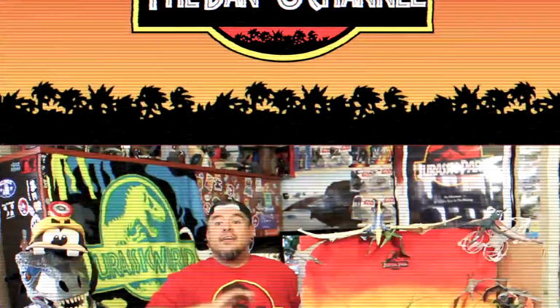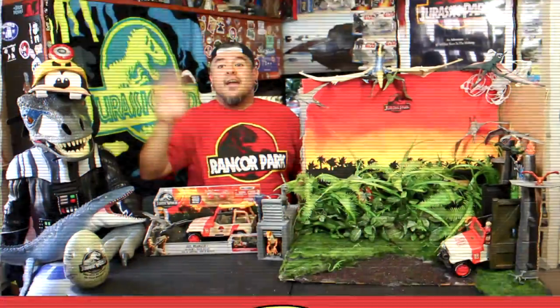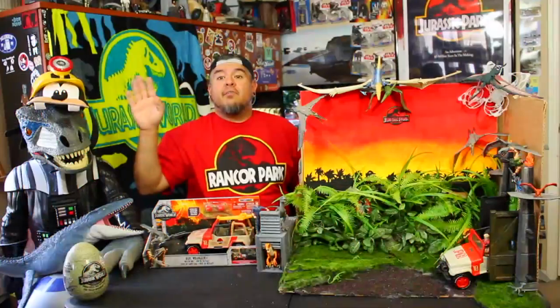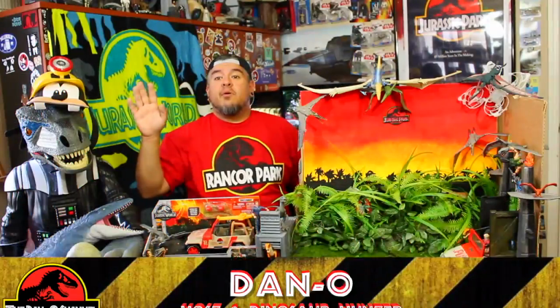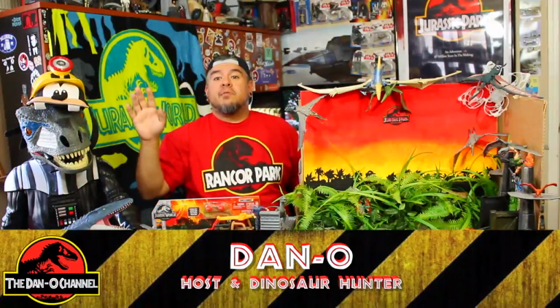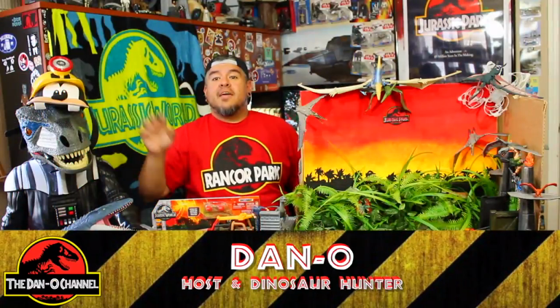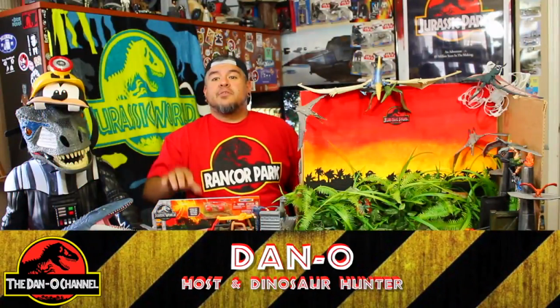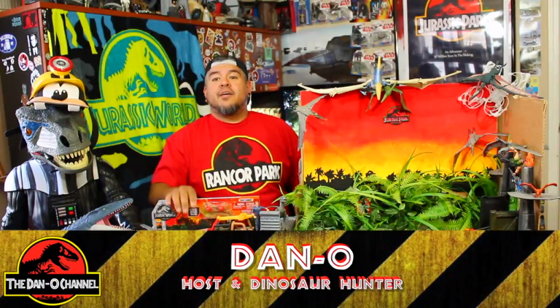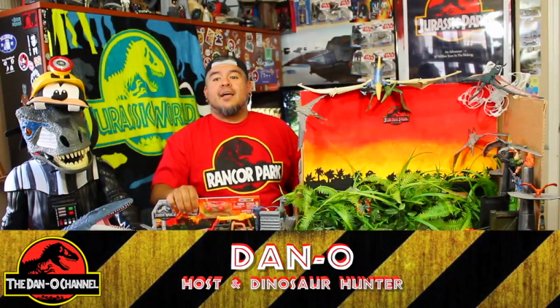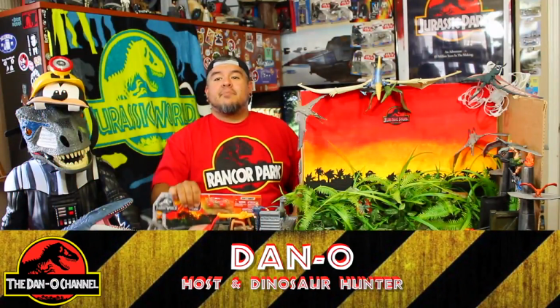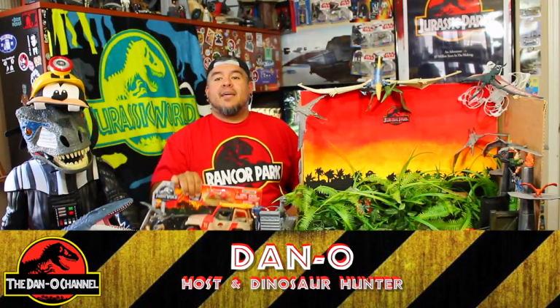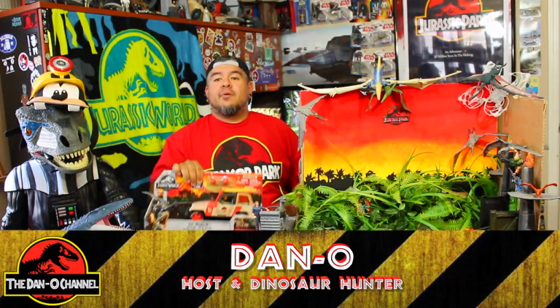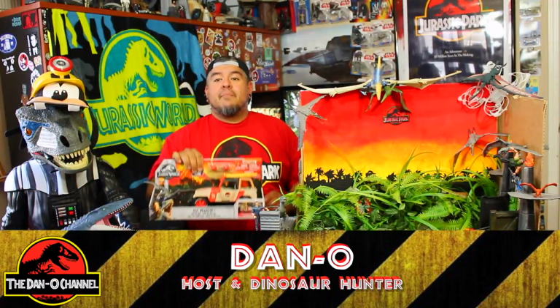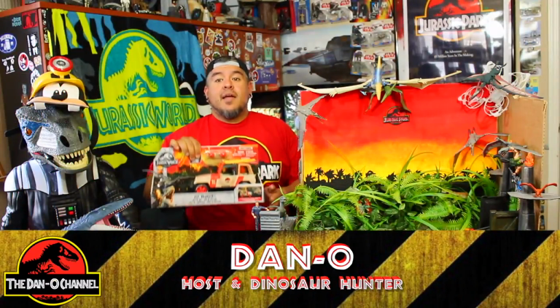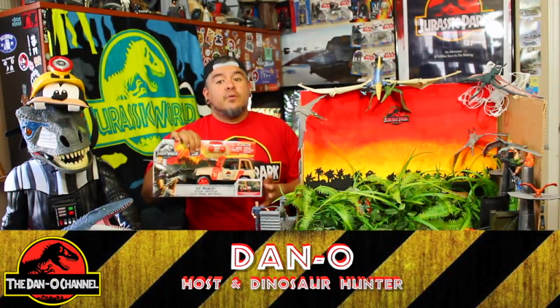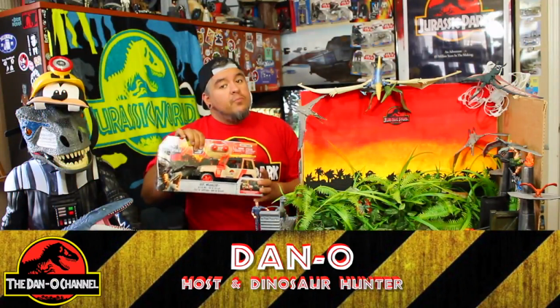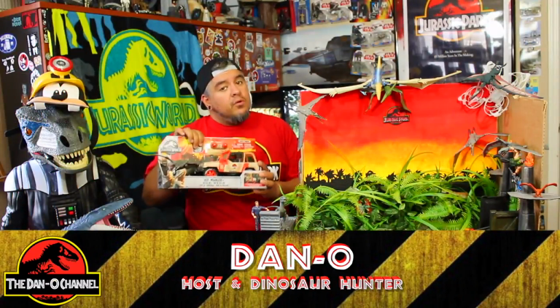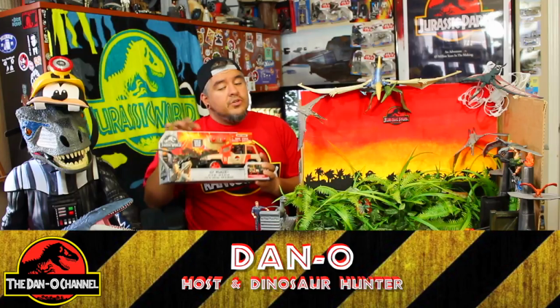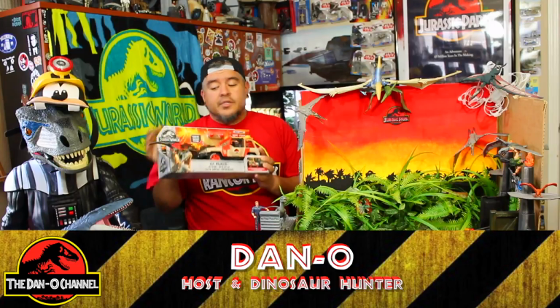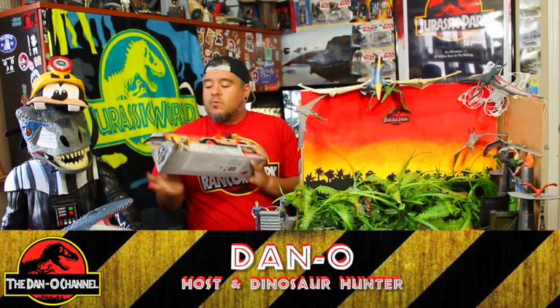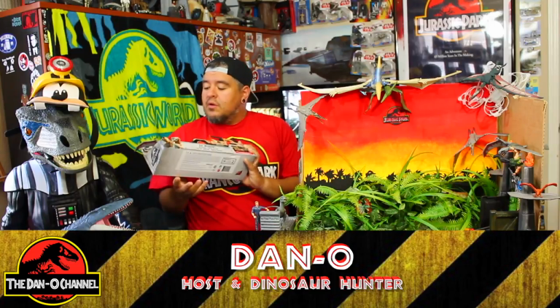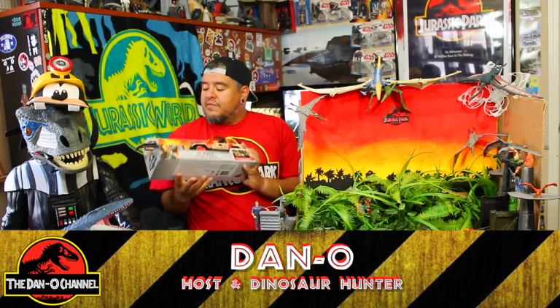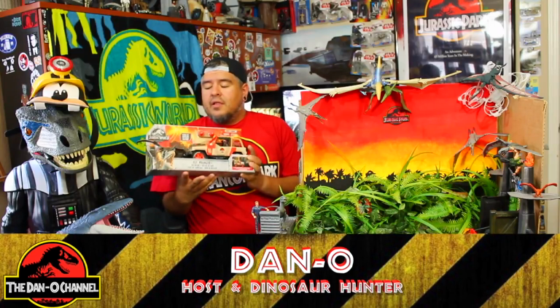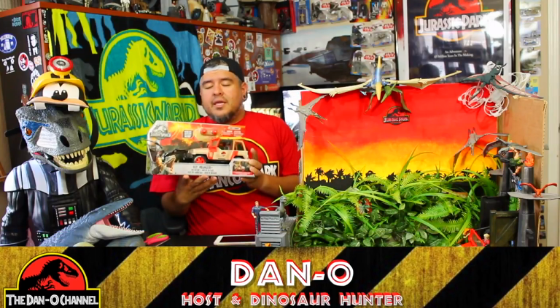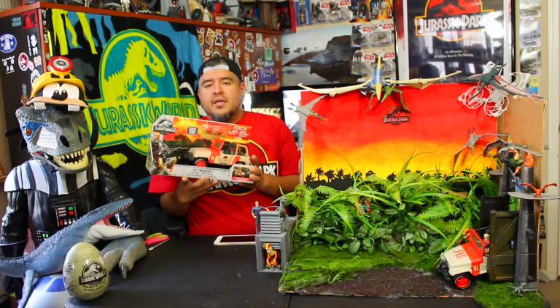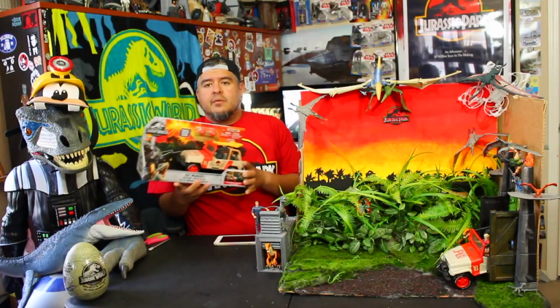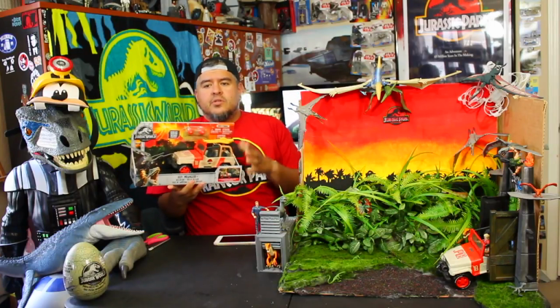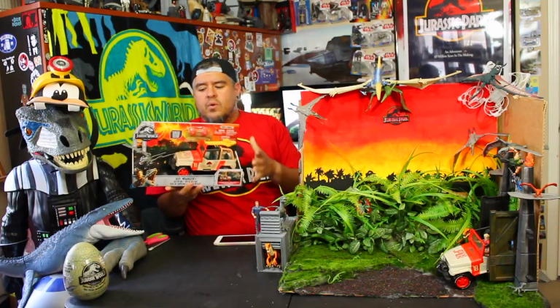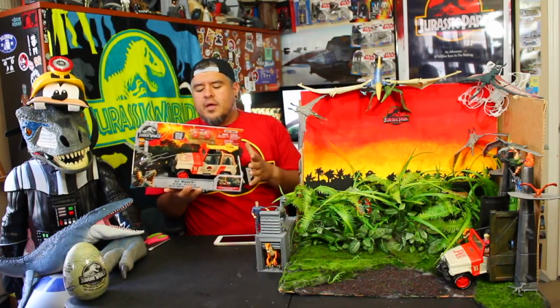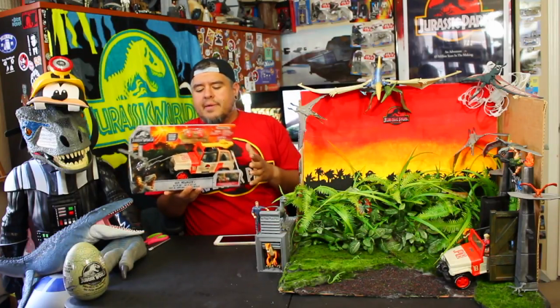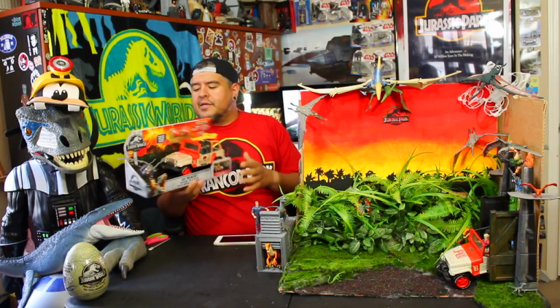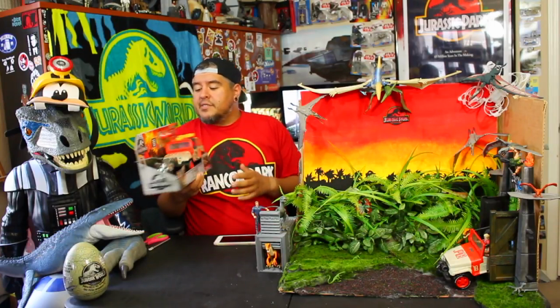Hey everybody, welcome to the Dano channel. I'm Dano and I'm back with more Jurassic World Fallen Kingdom toy unboxings.